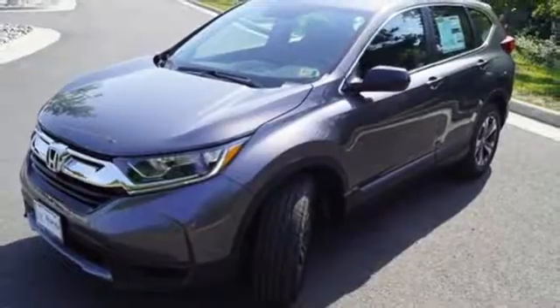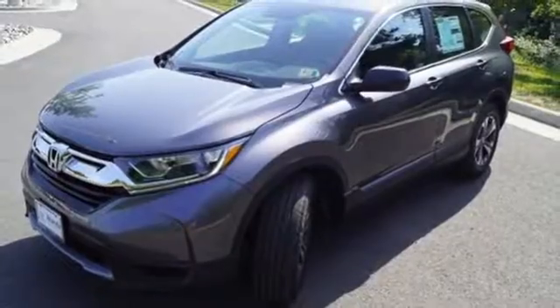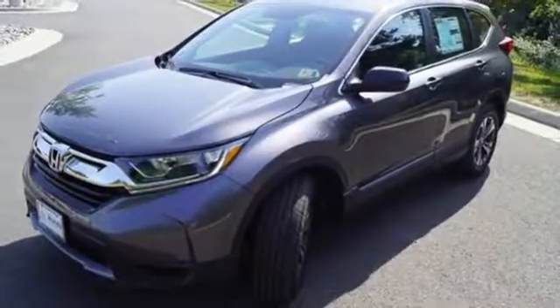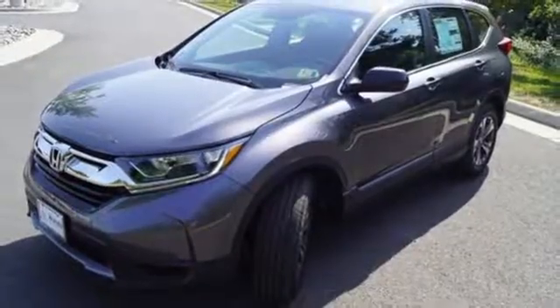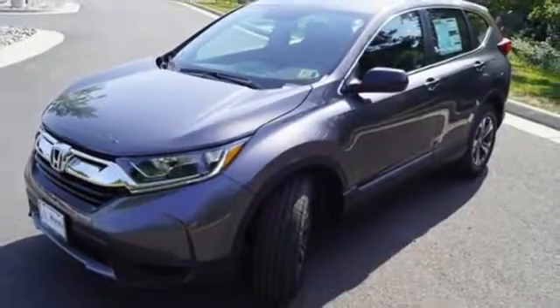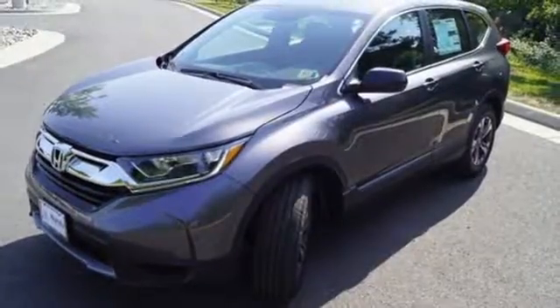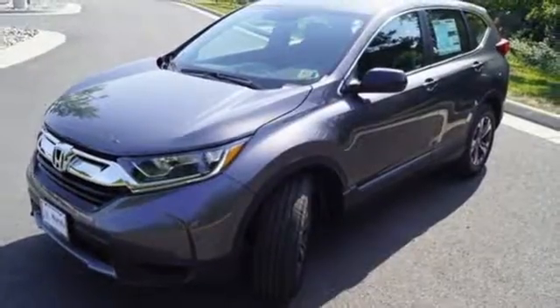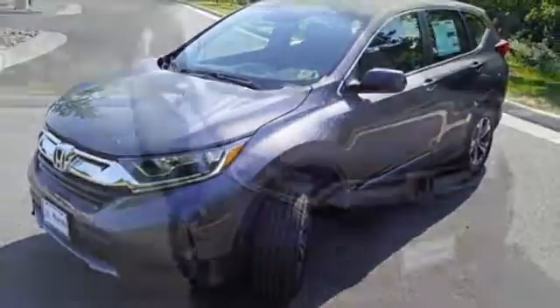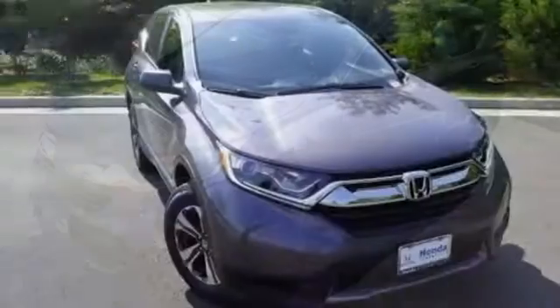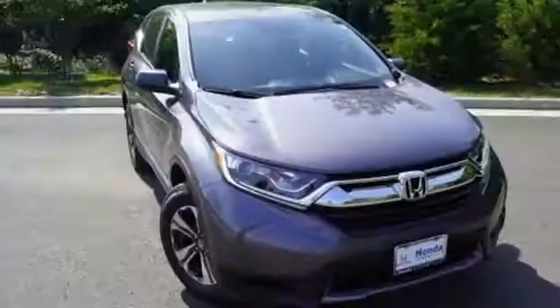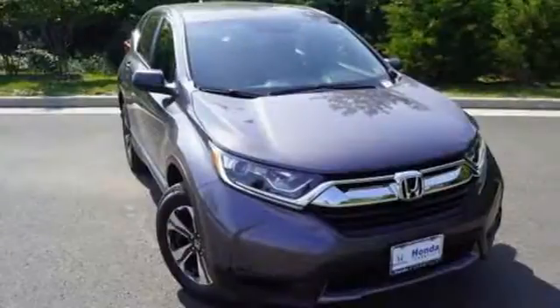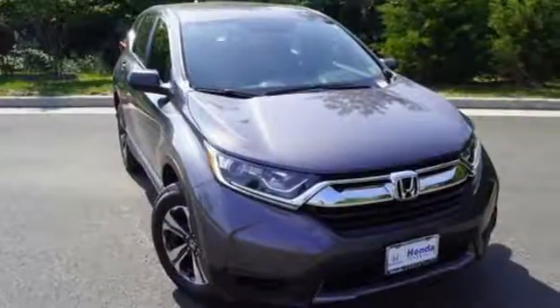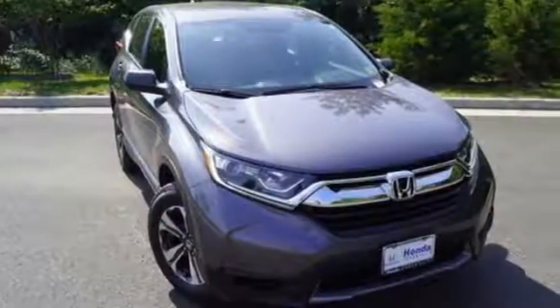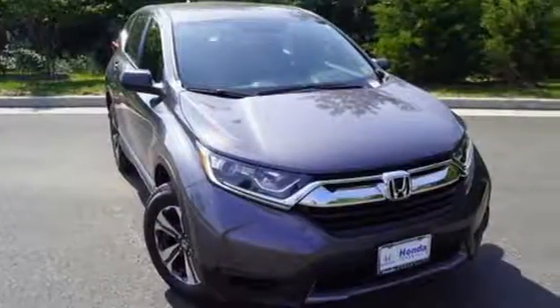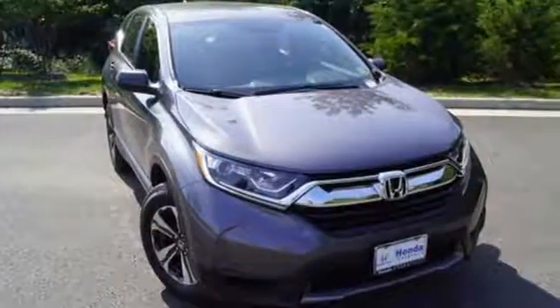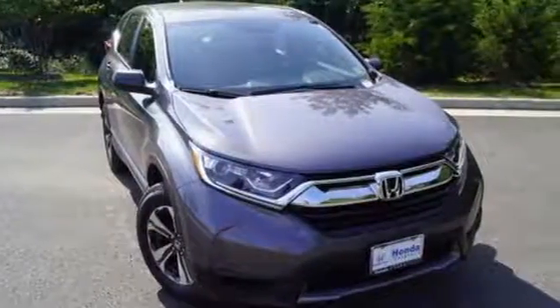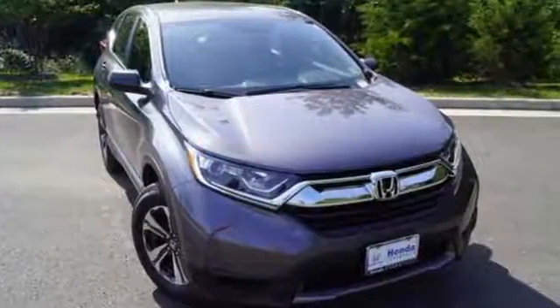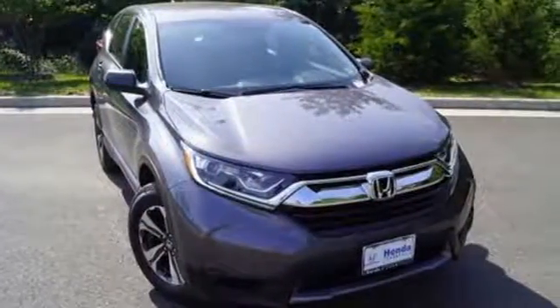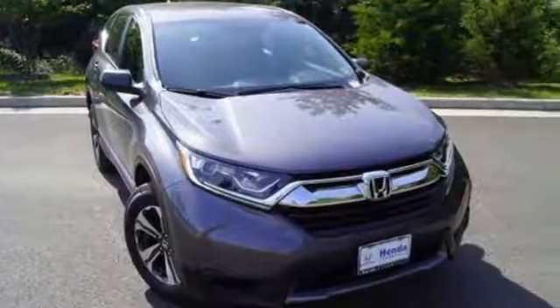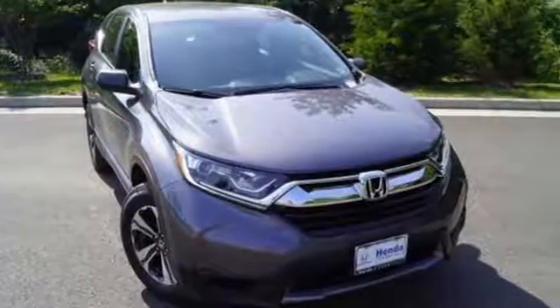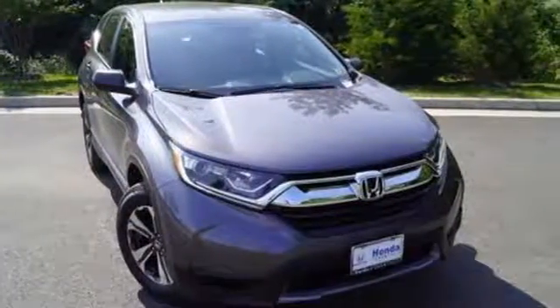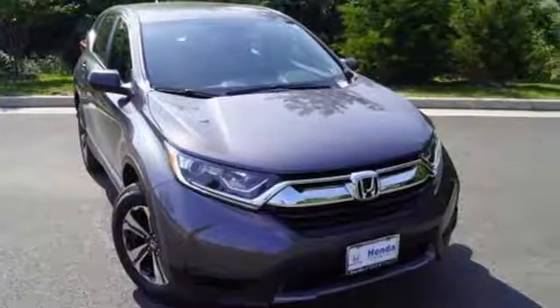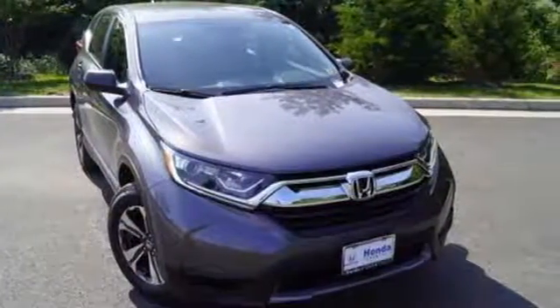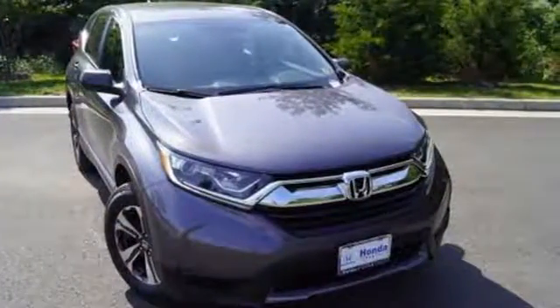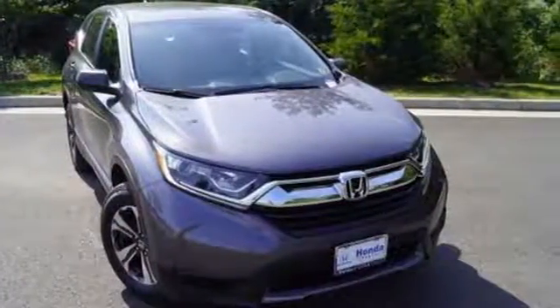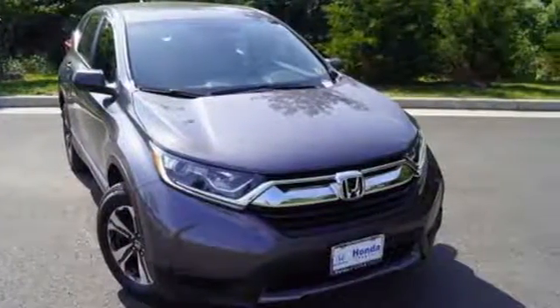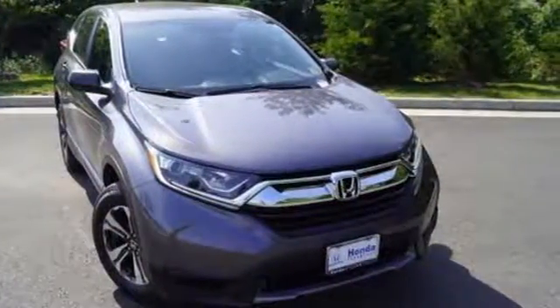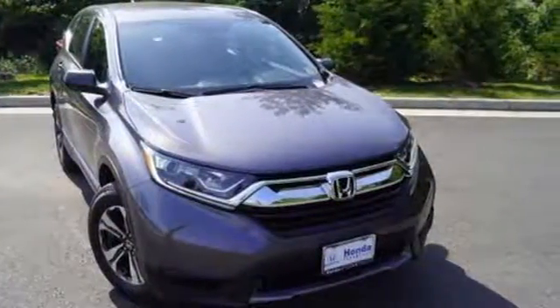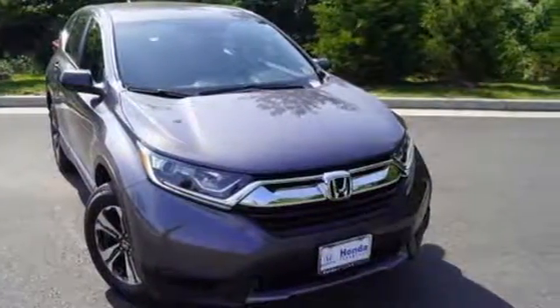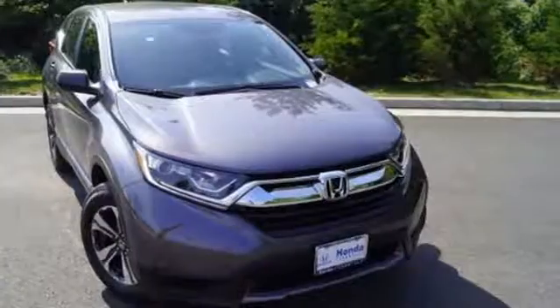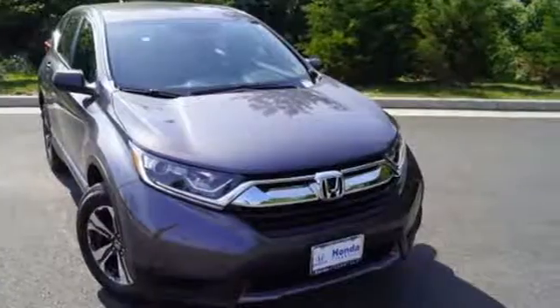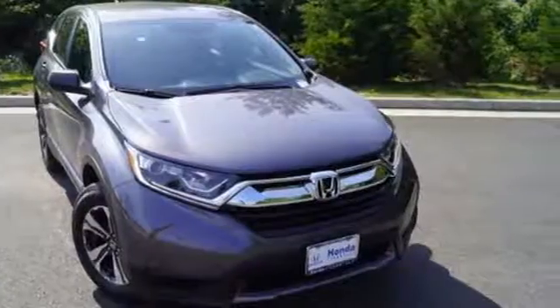Every Honda is designed with a driver in mind. The time is now. See it for yourself today.